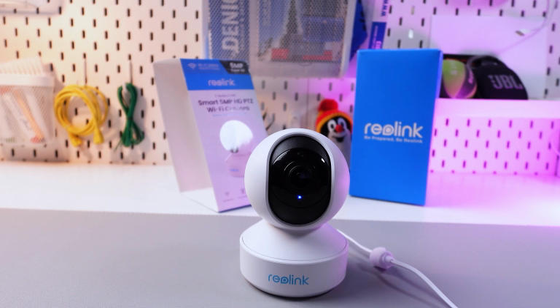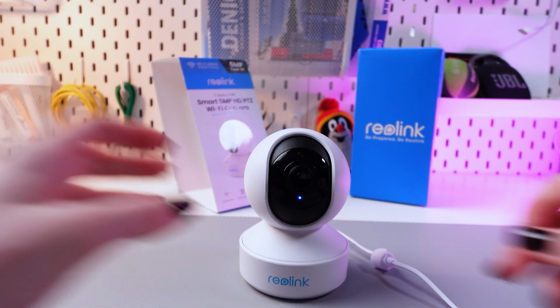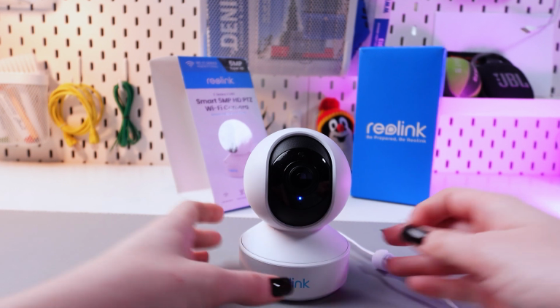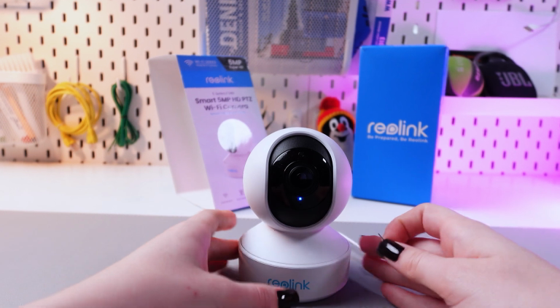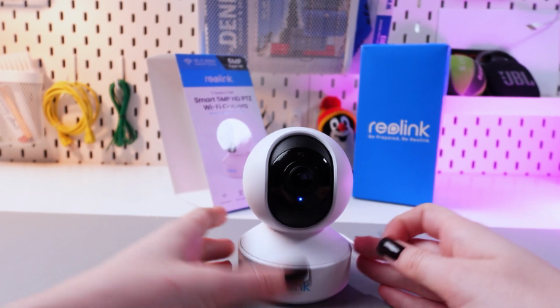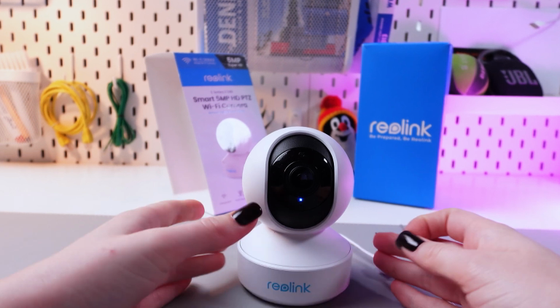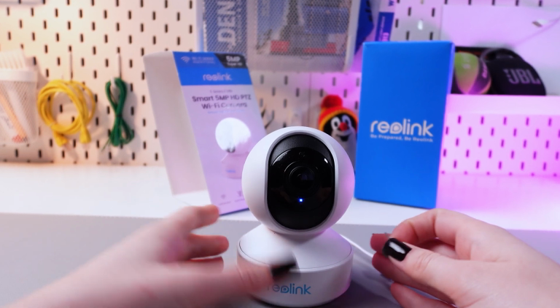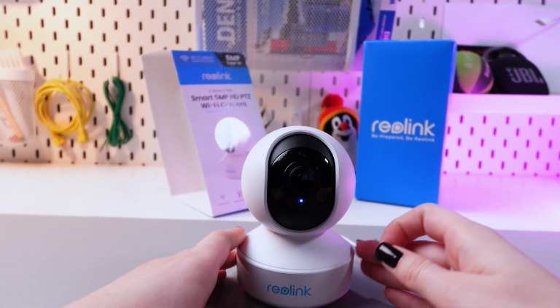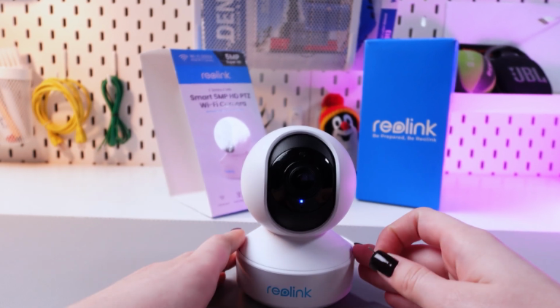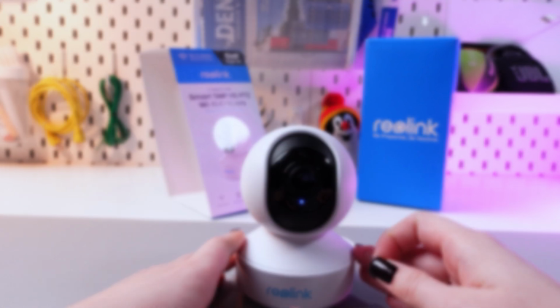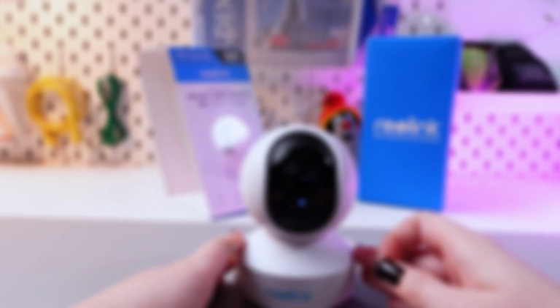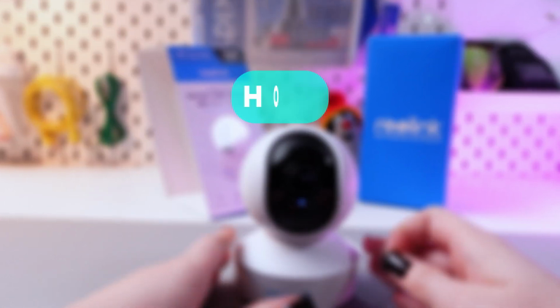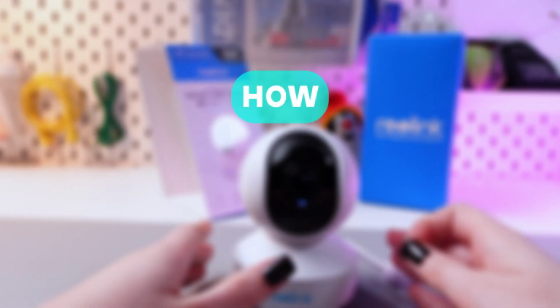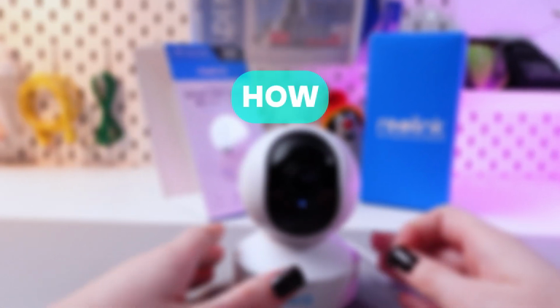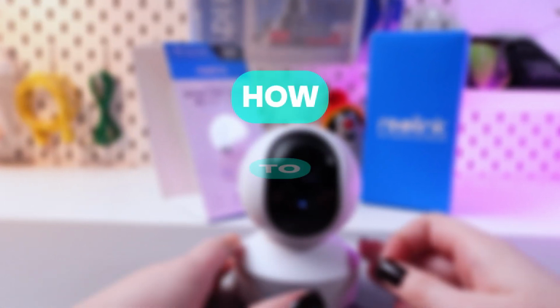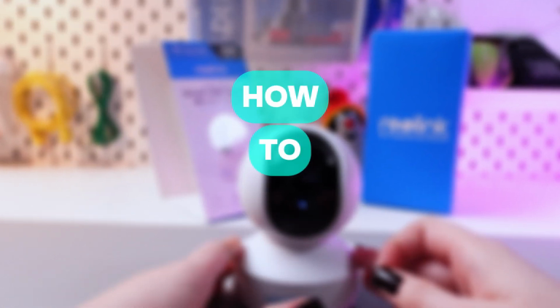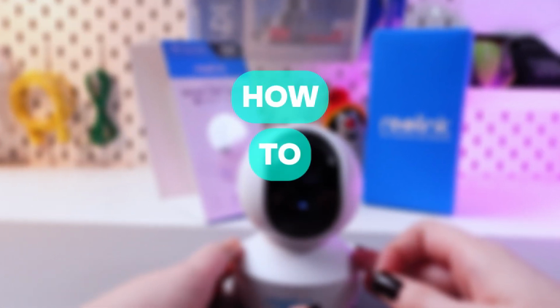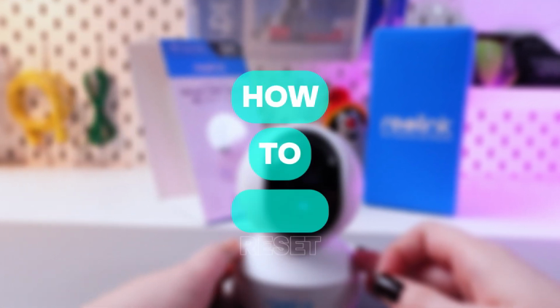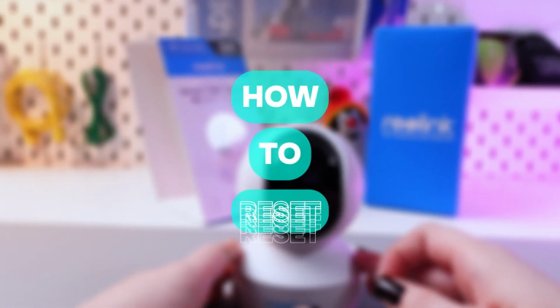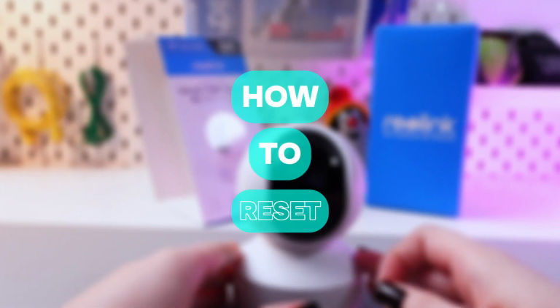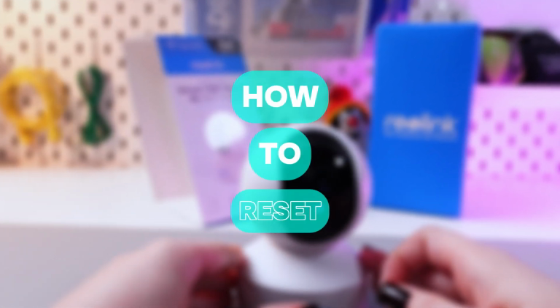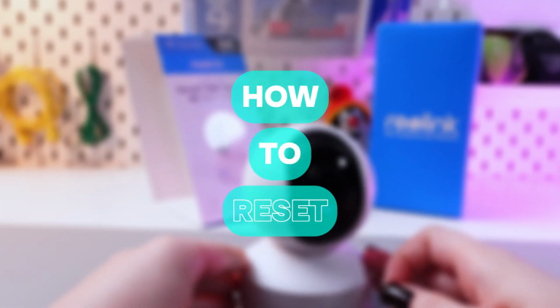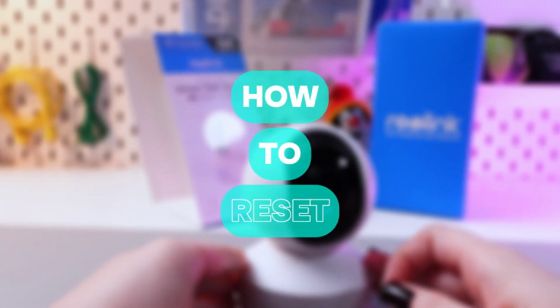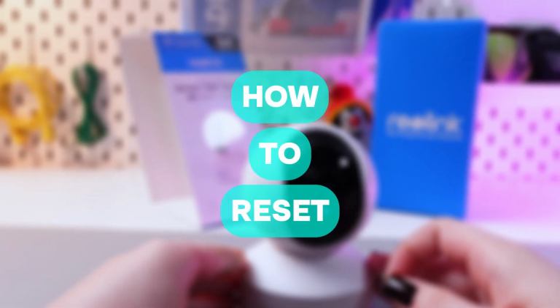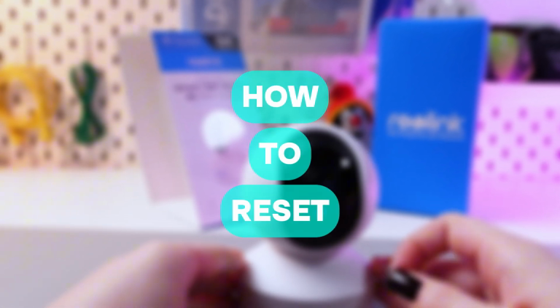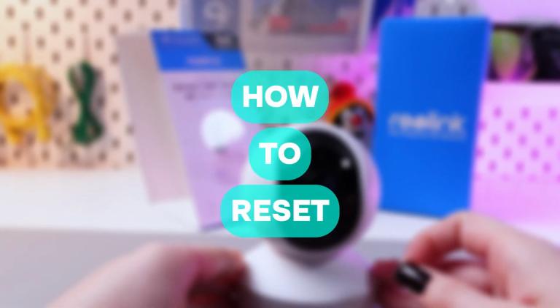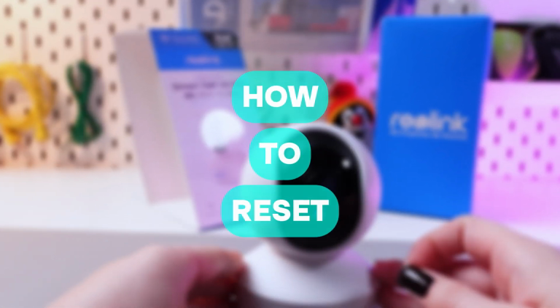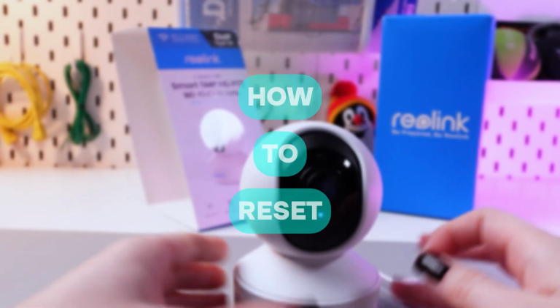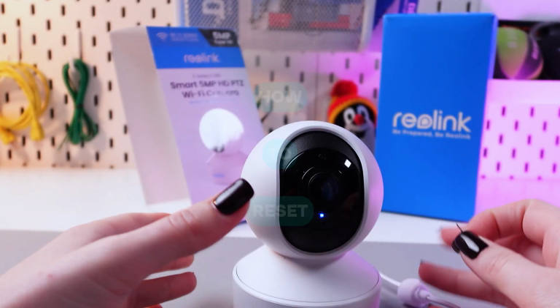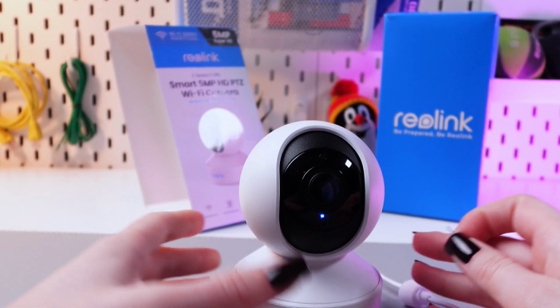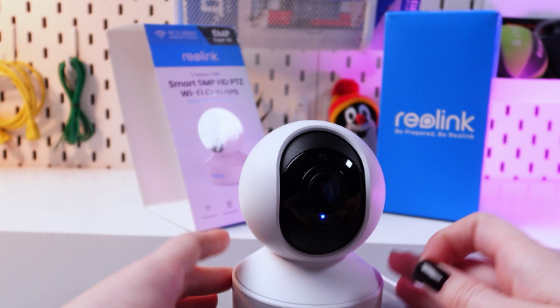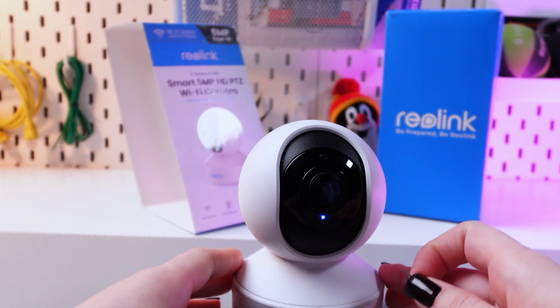Hello there! In this video we'll show you how to reset your Reolink E340 camera. Let's get started!